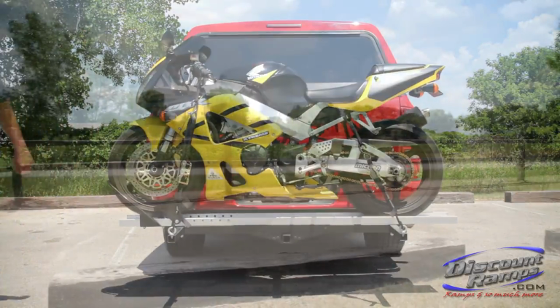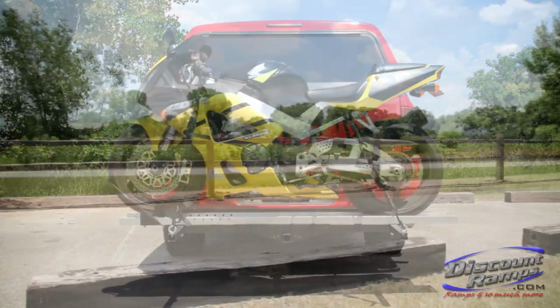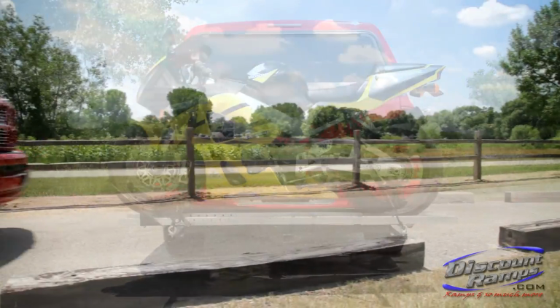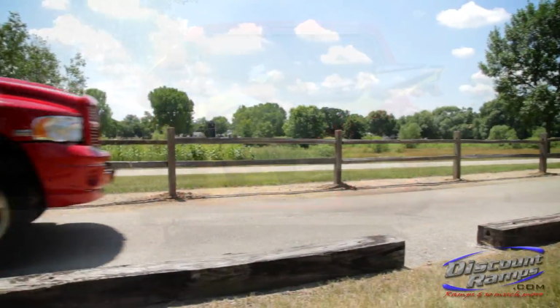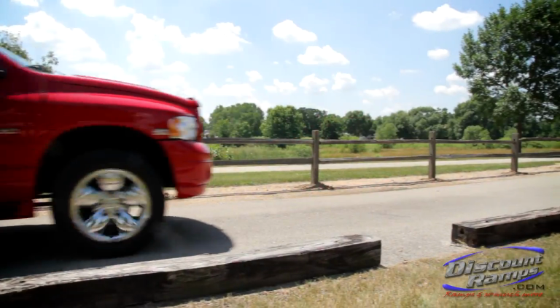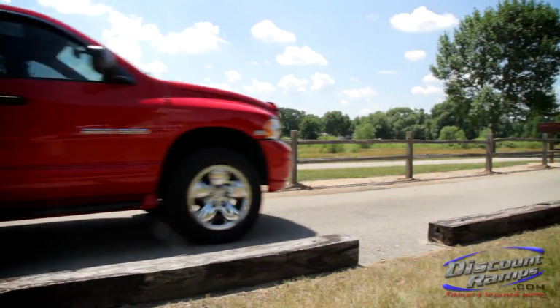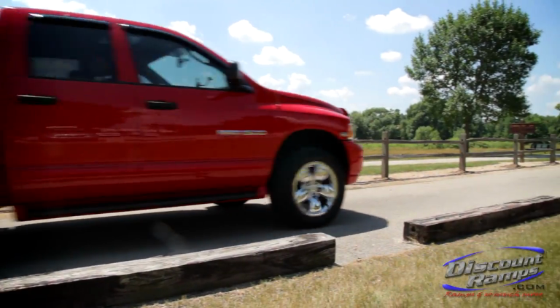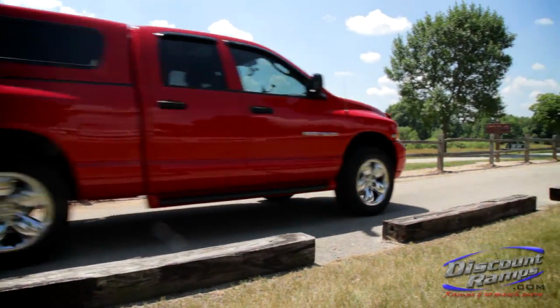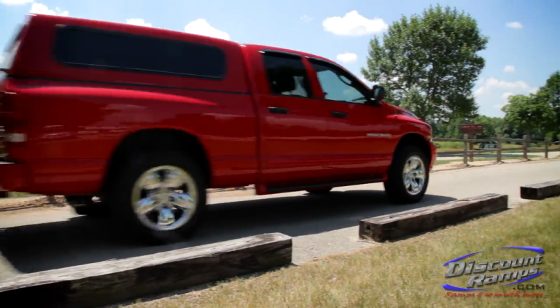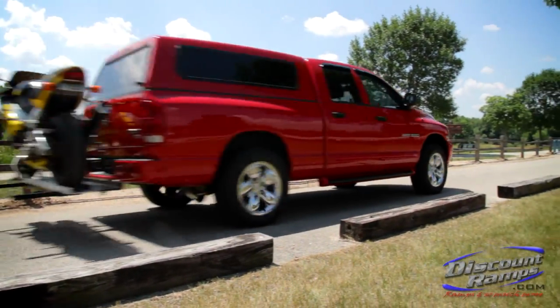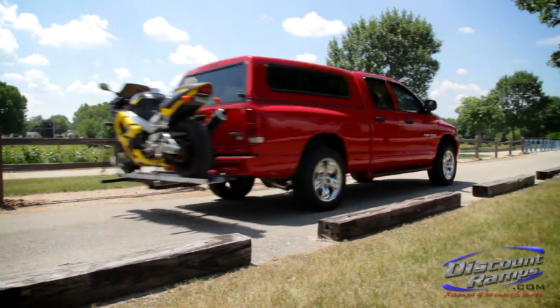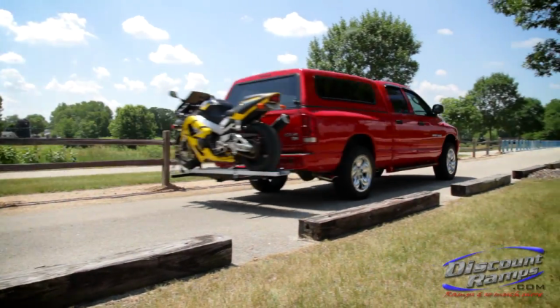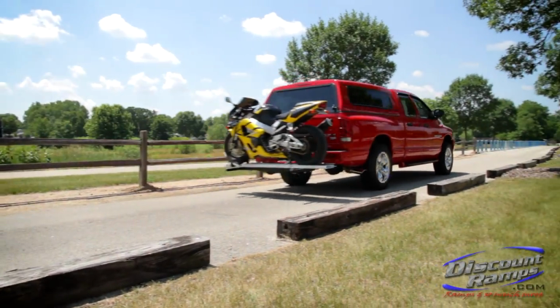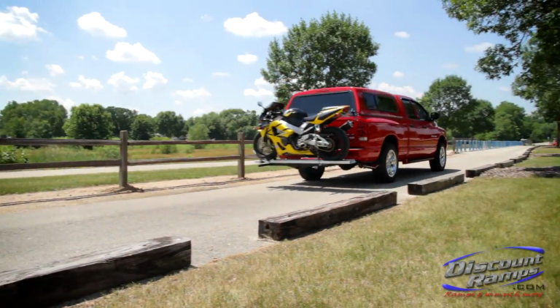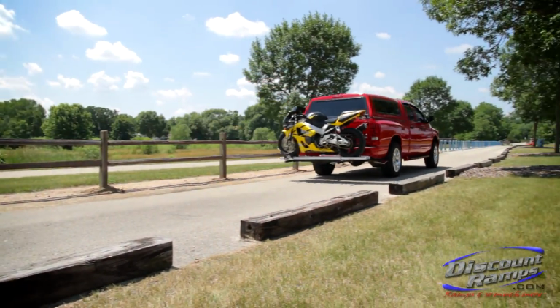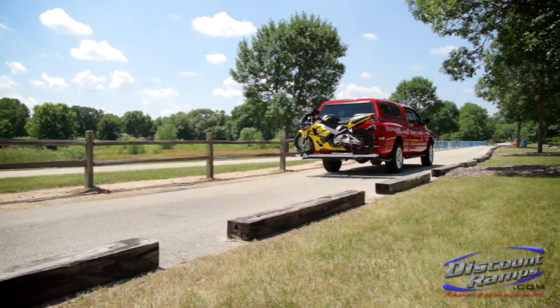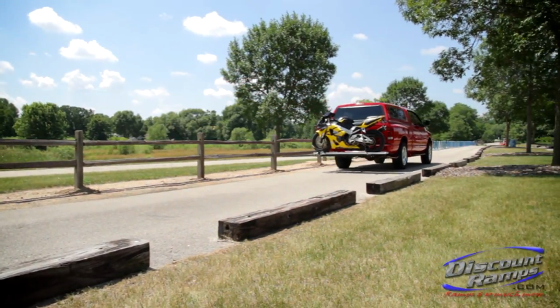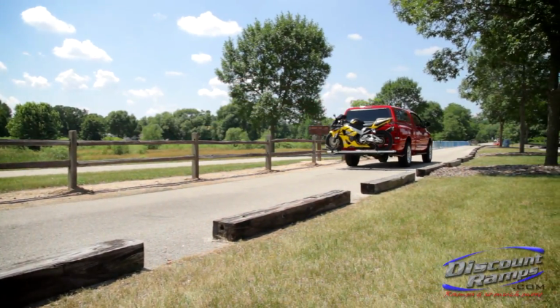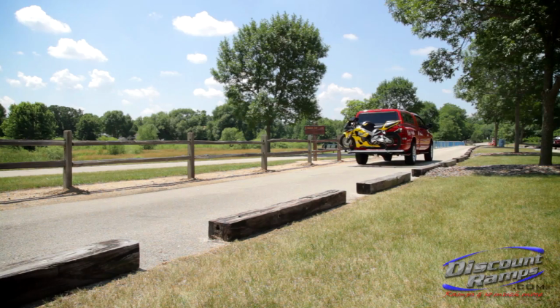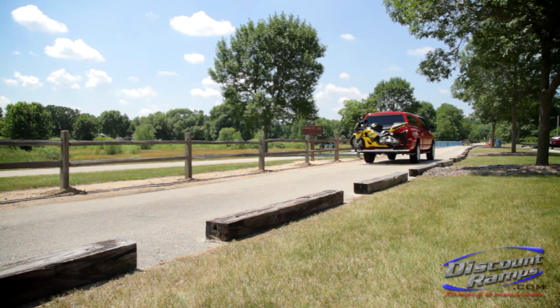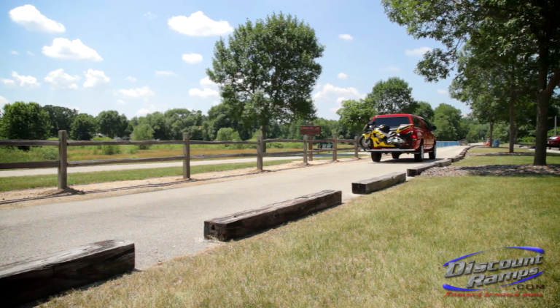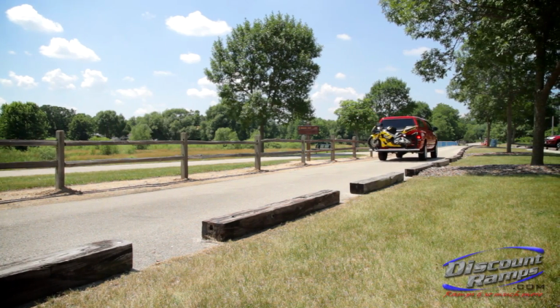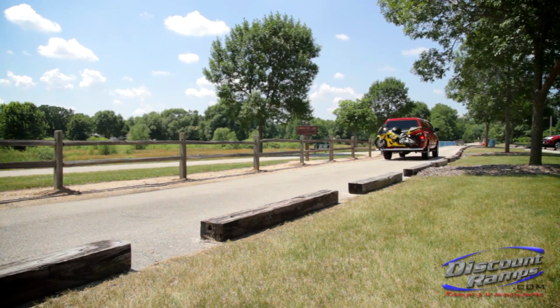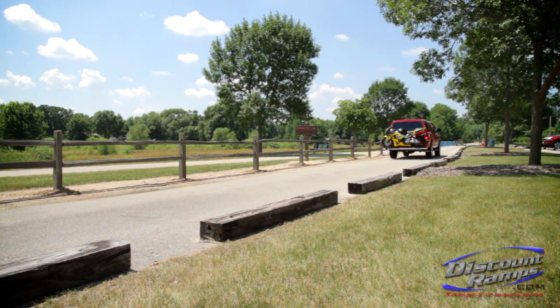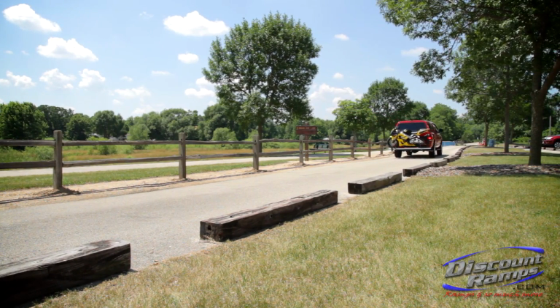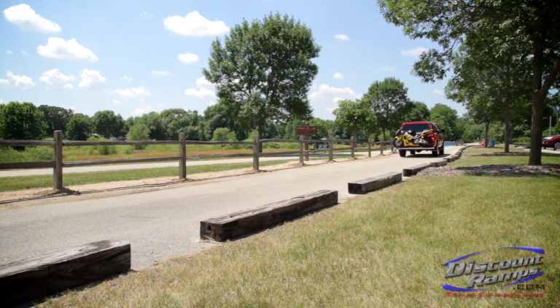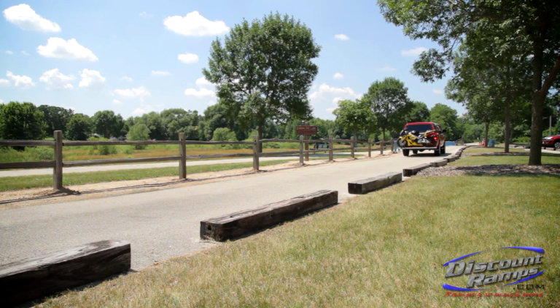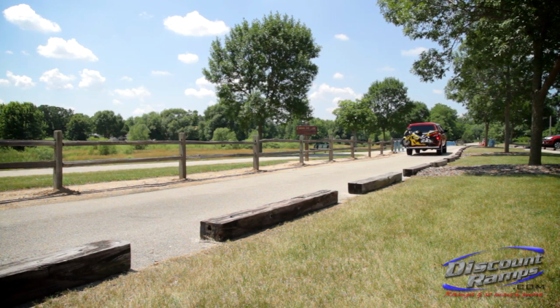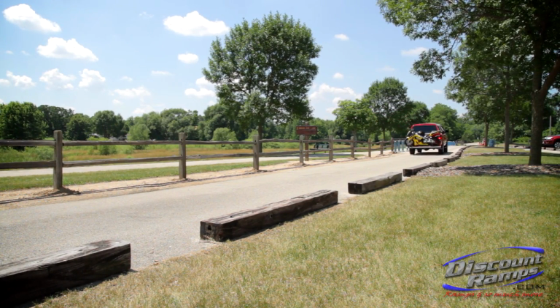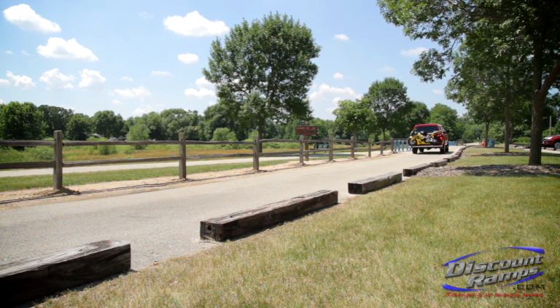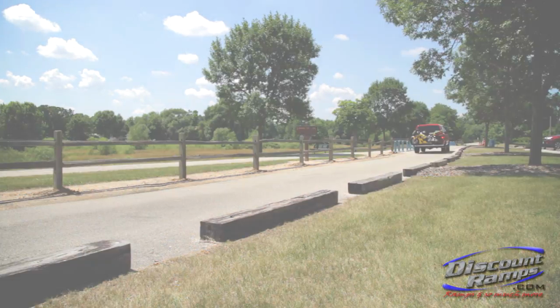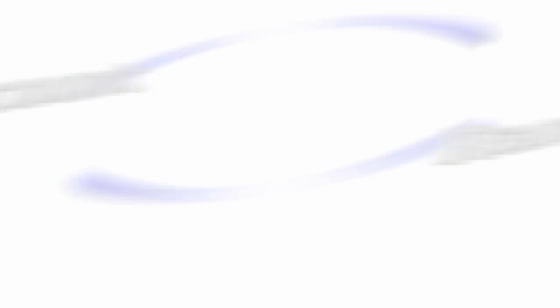Thank you for watching this demonstration video on how to properly install the SMC 600R motorcycle carrier from Rage Powersports.